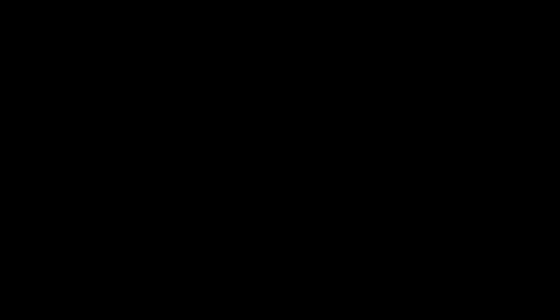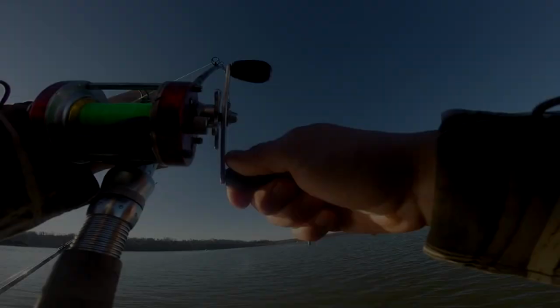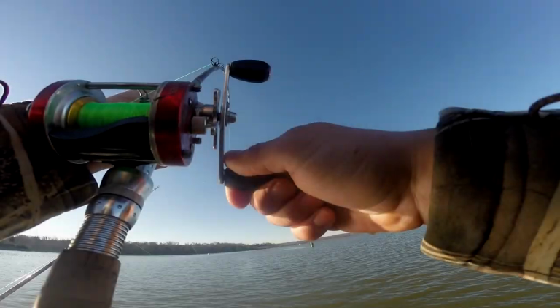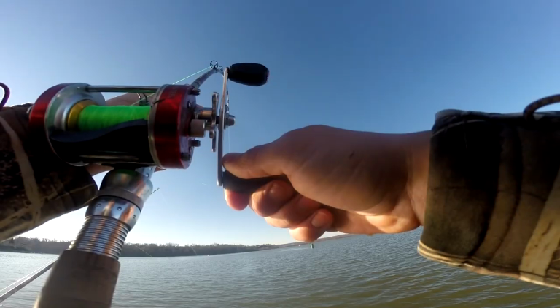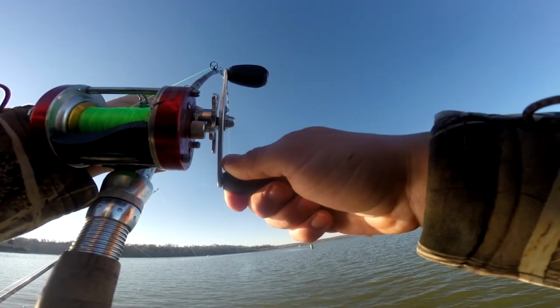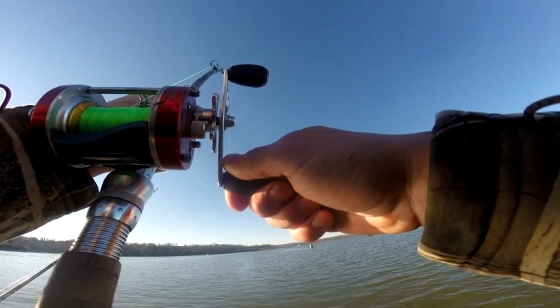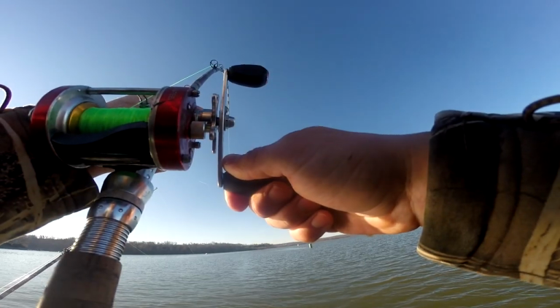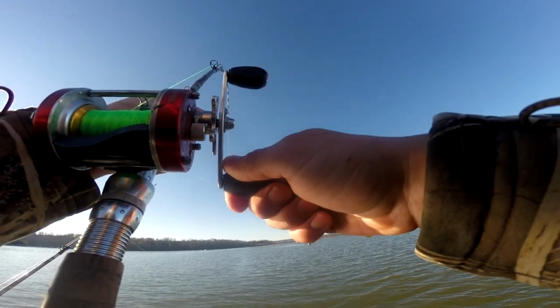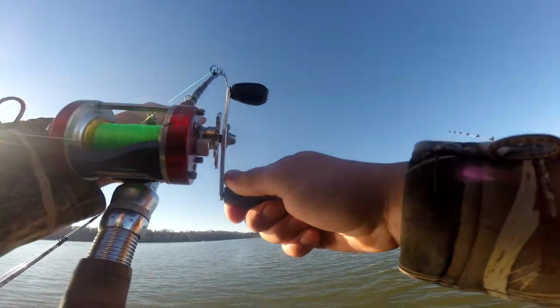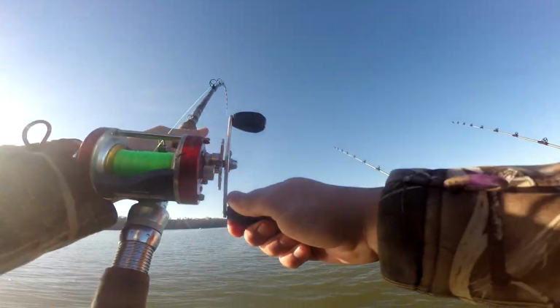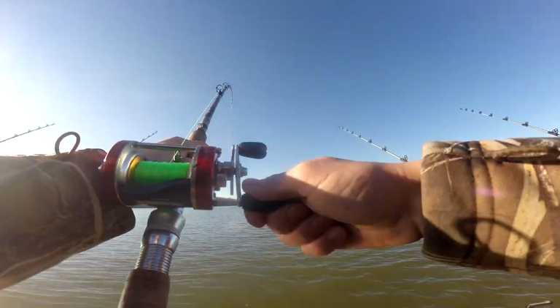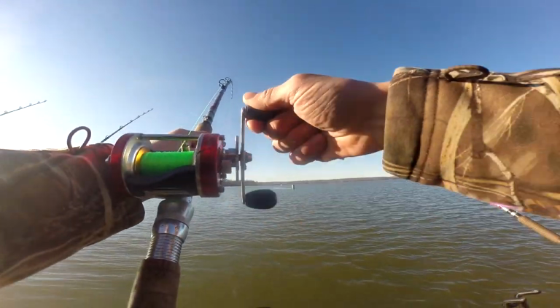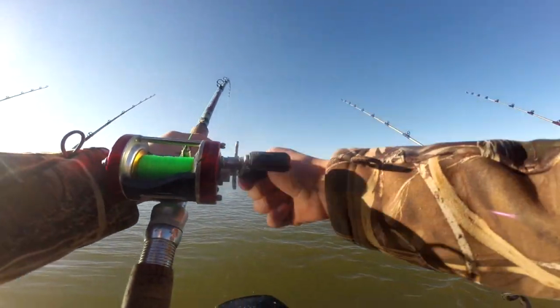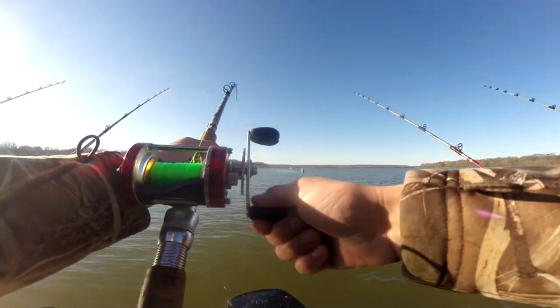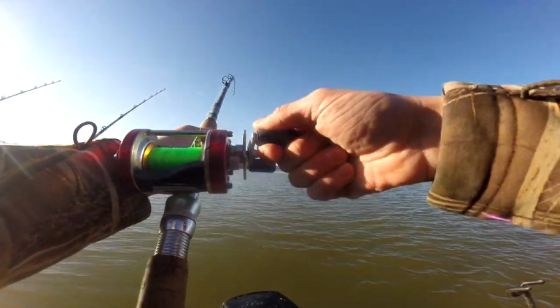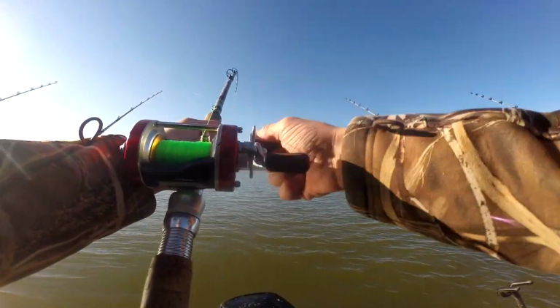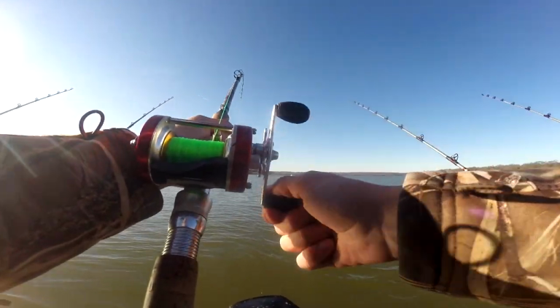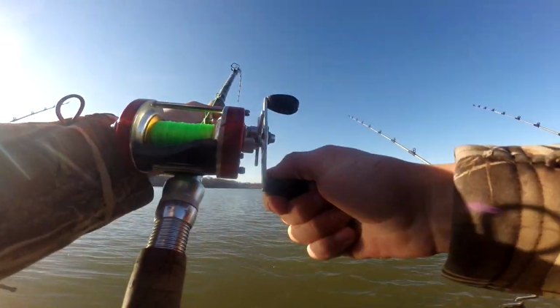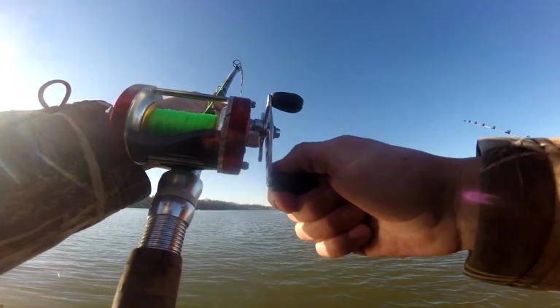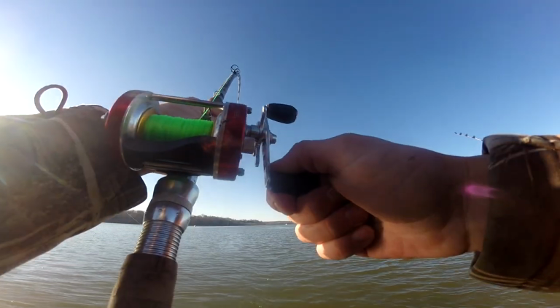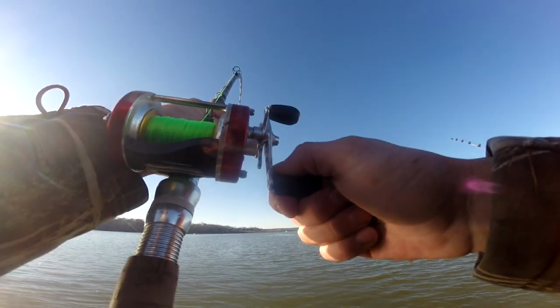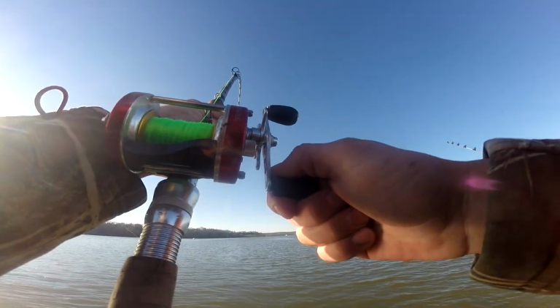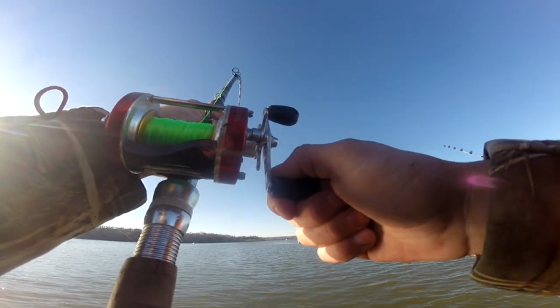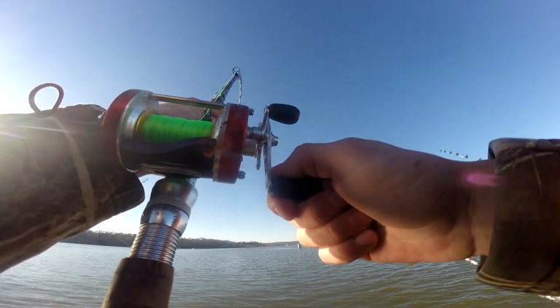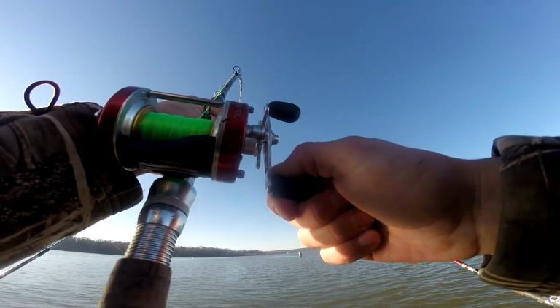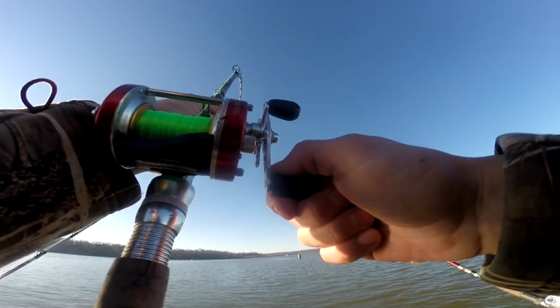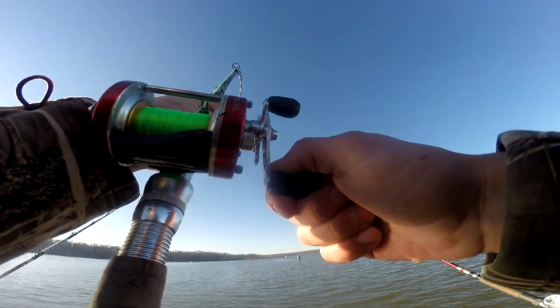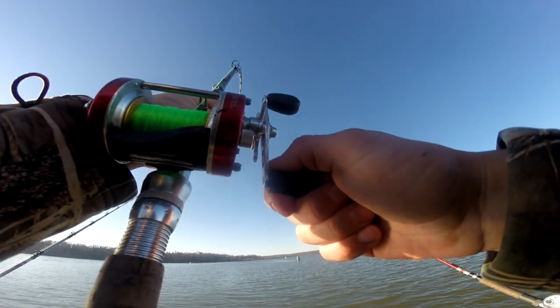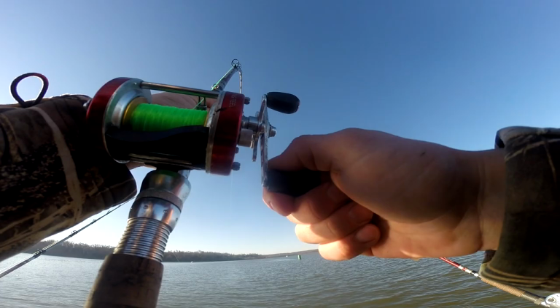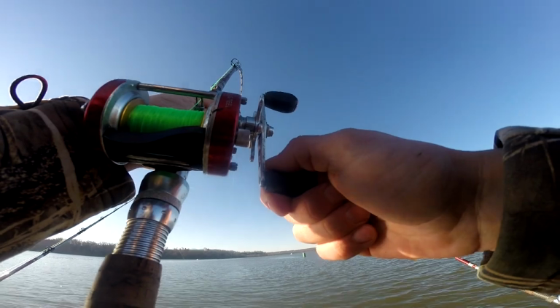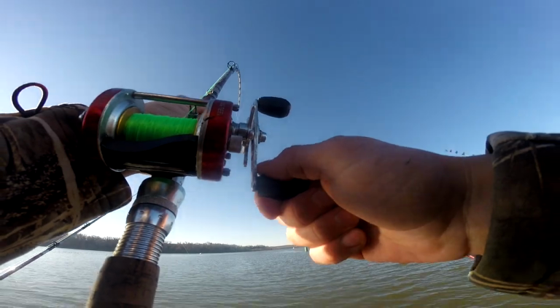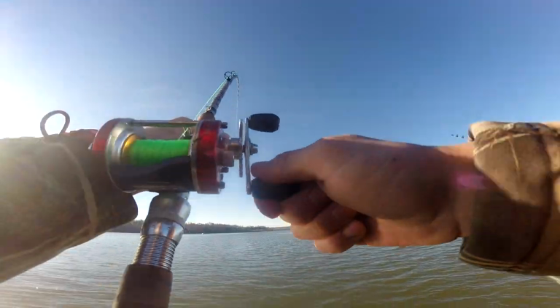This is a toad. This is a toad, guys. Barely even budging him.